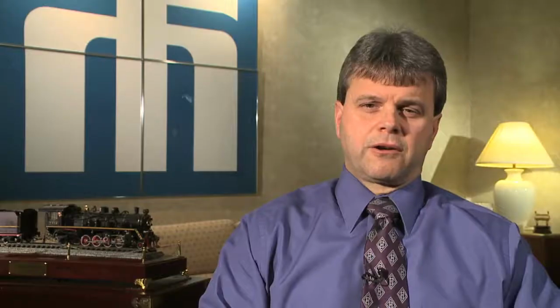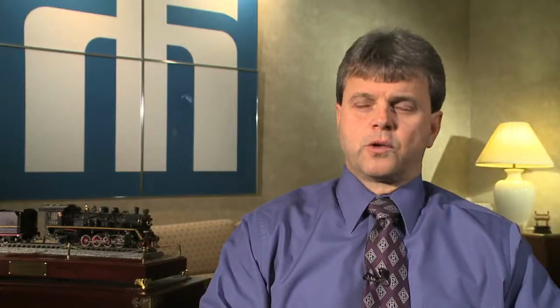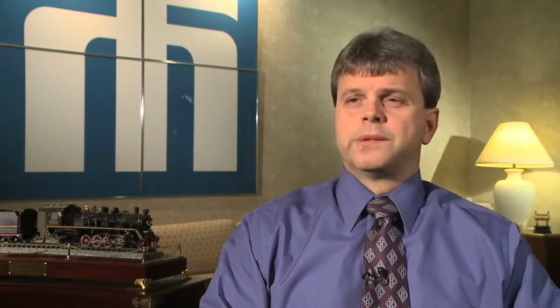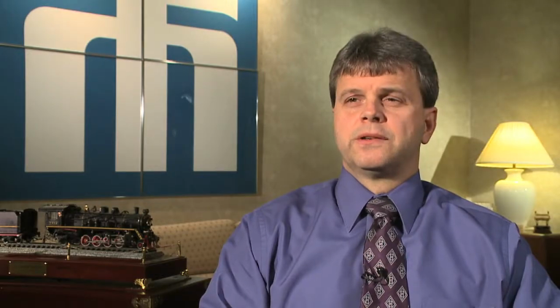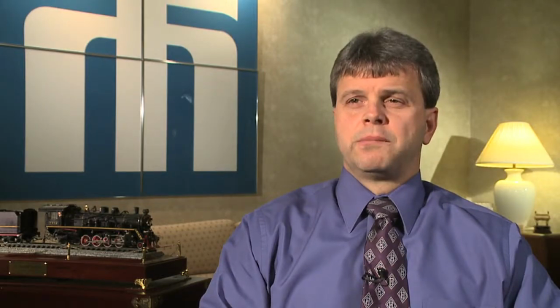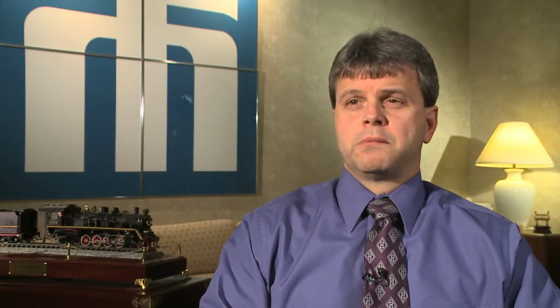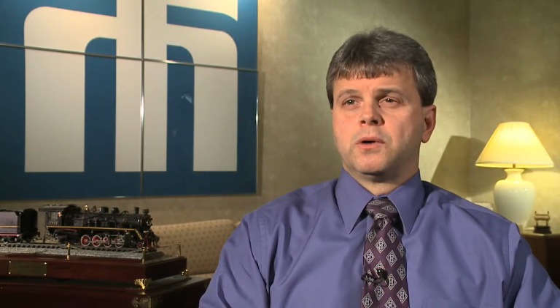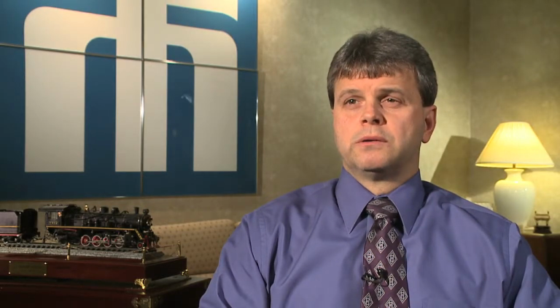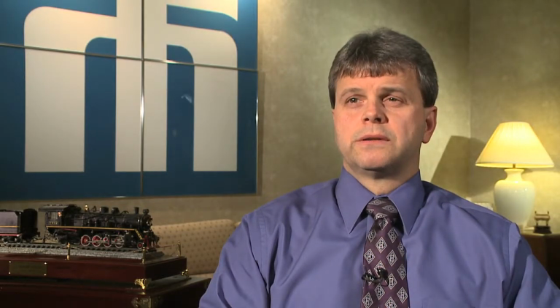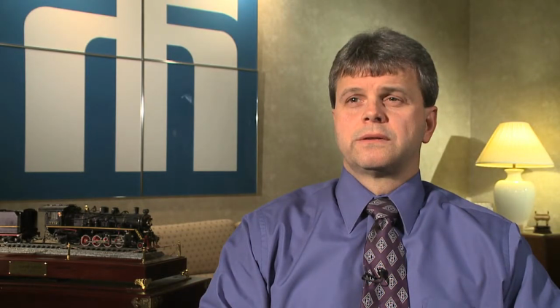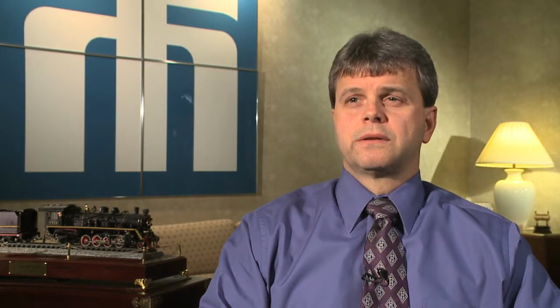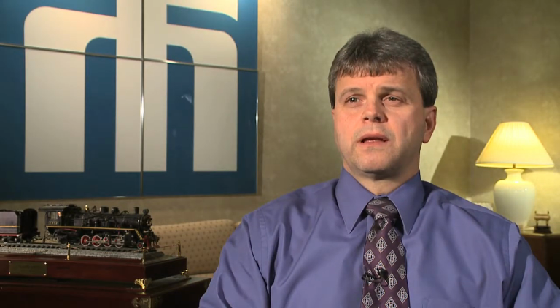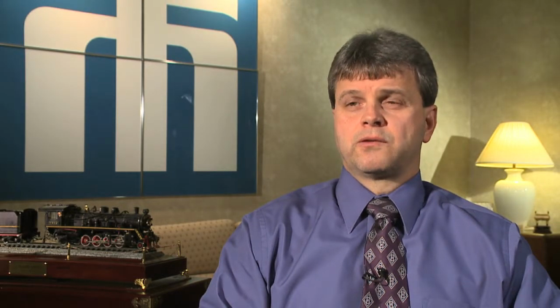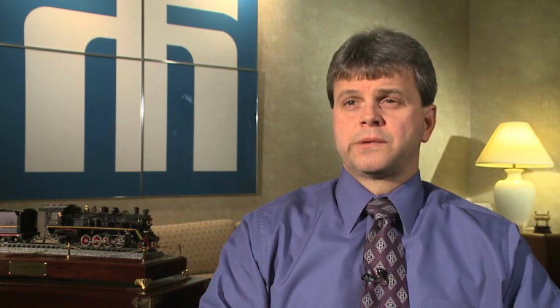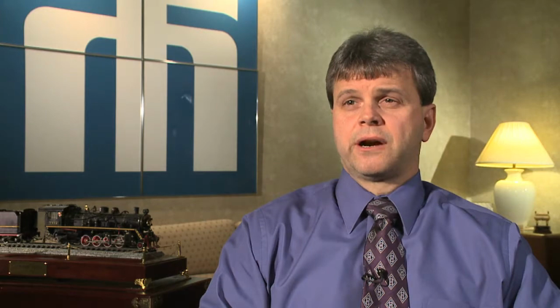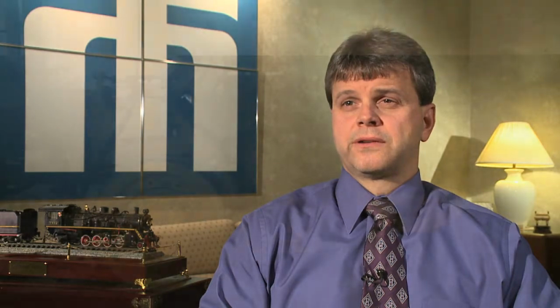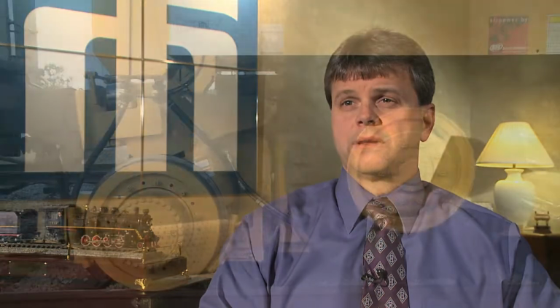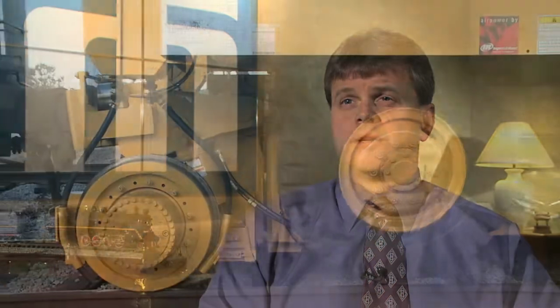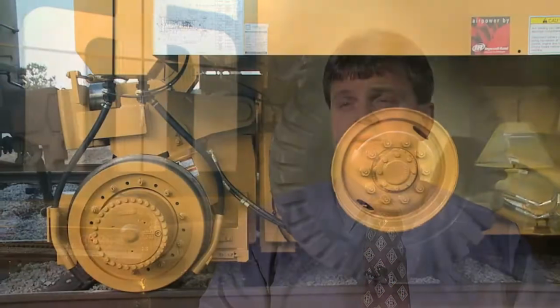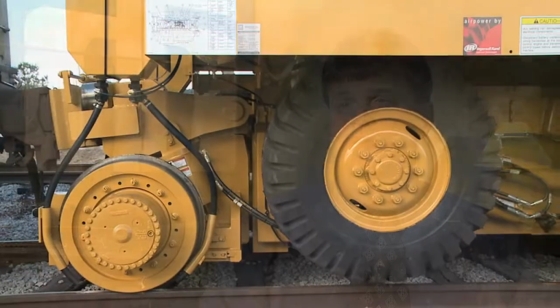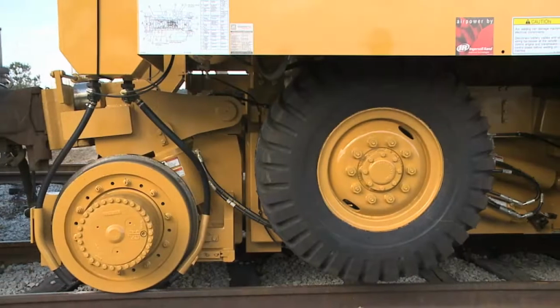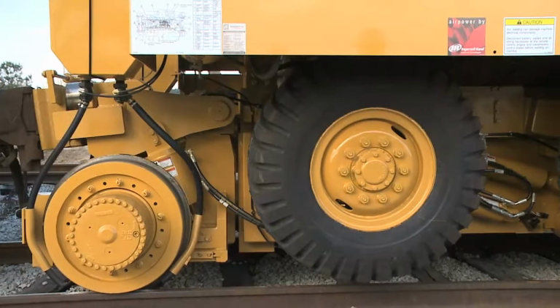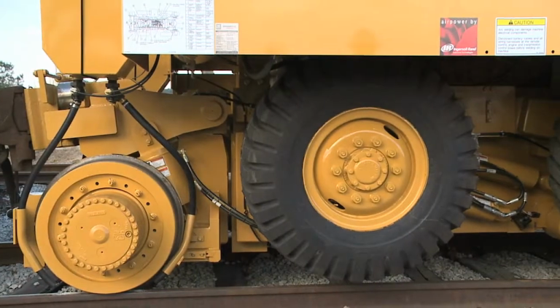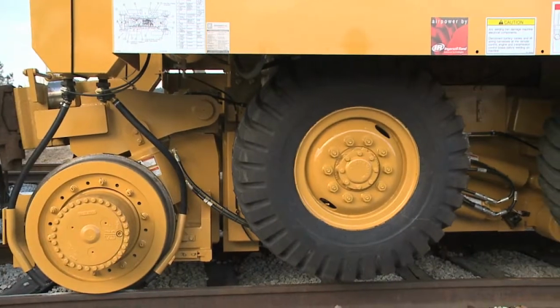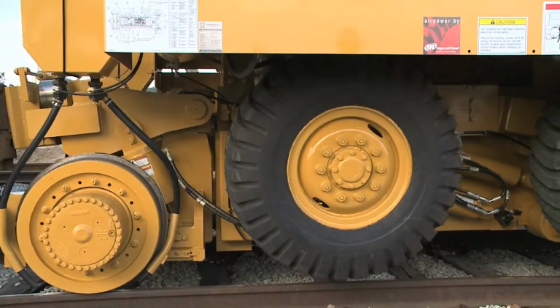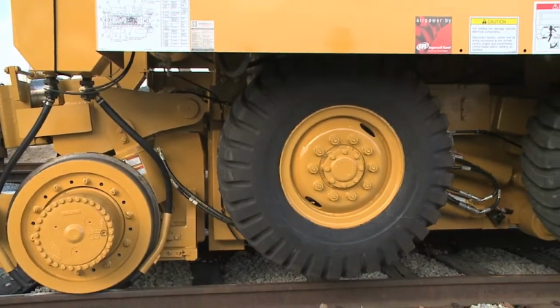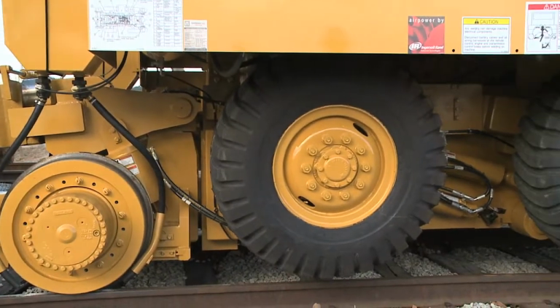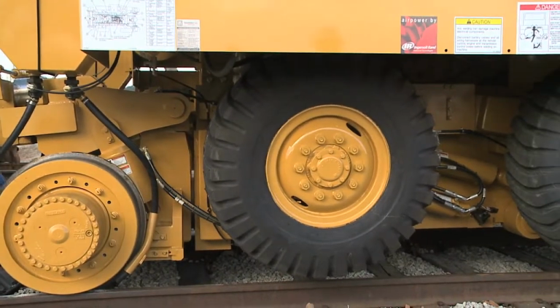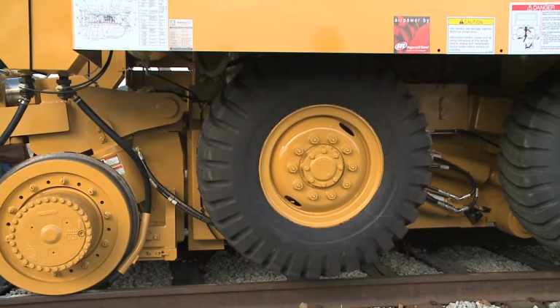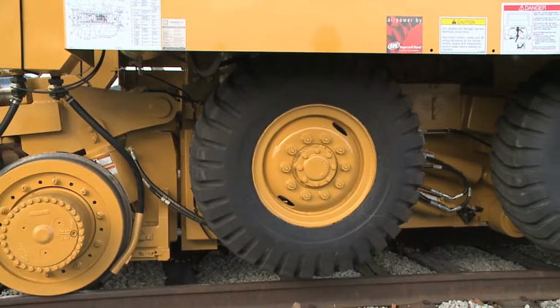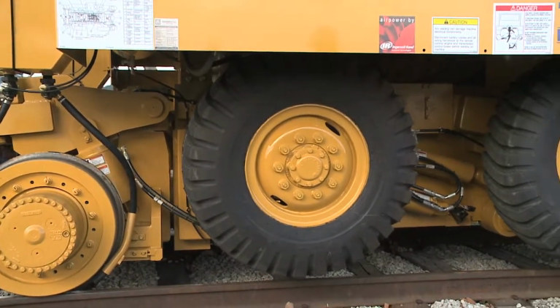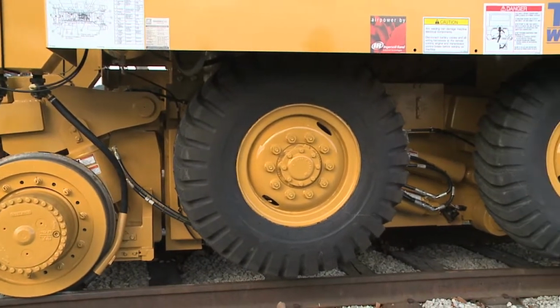Our equipment is bimodal. It has rubber tires, so you can drive it on pavement and hard surfaces.